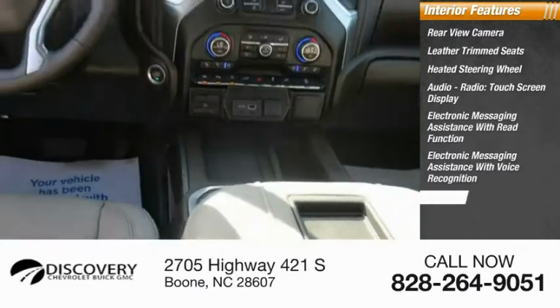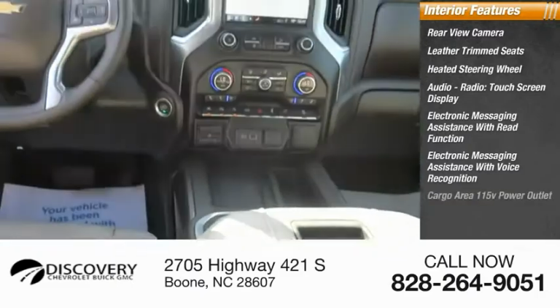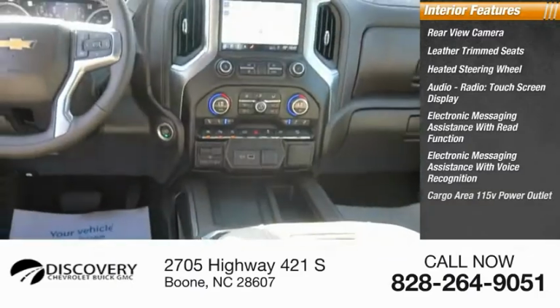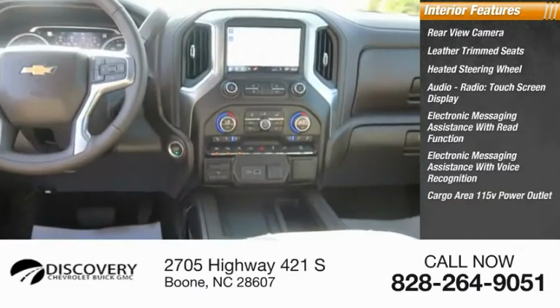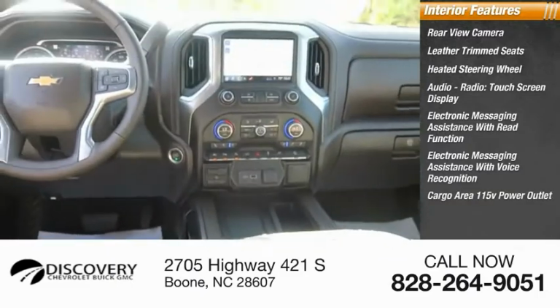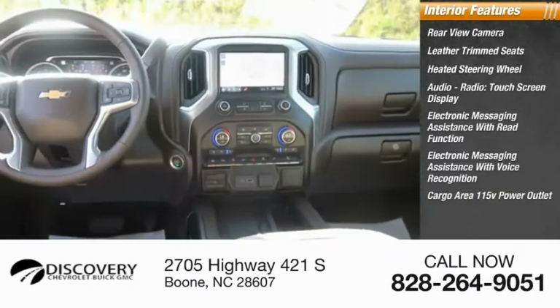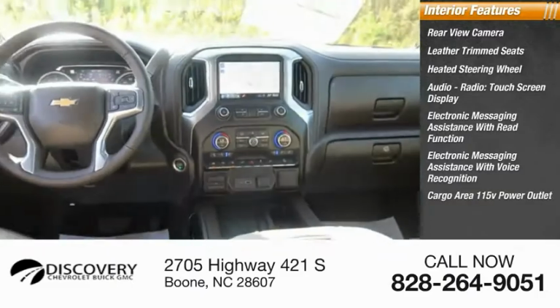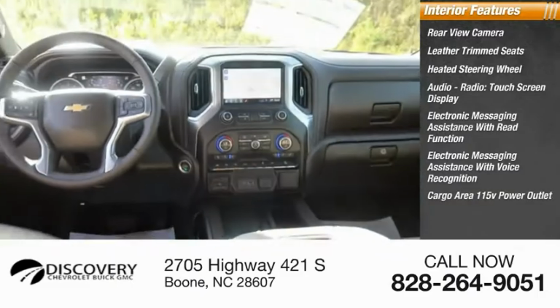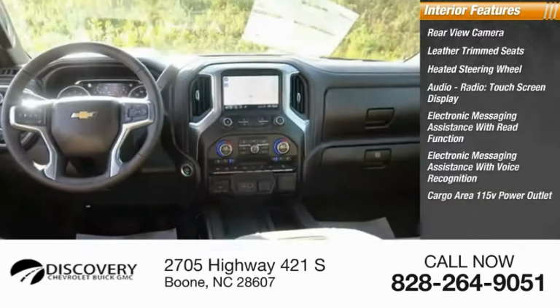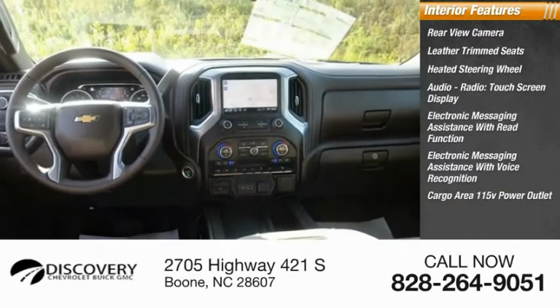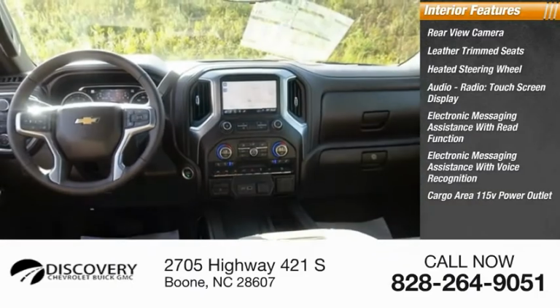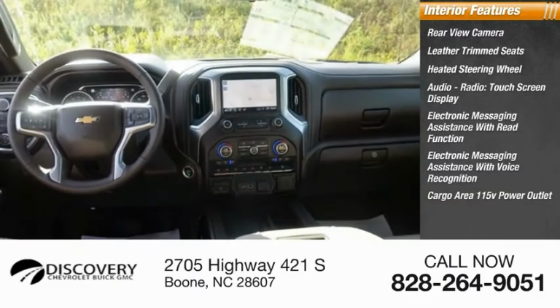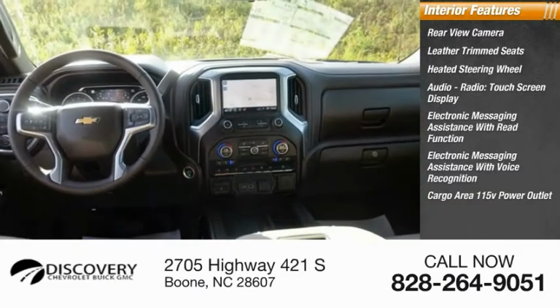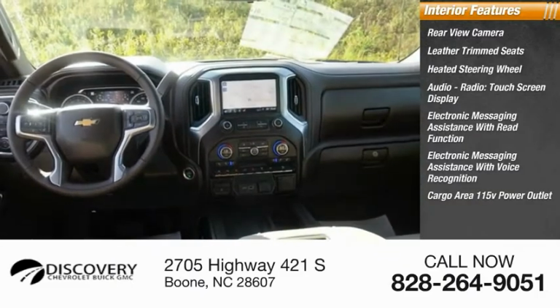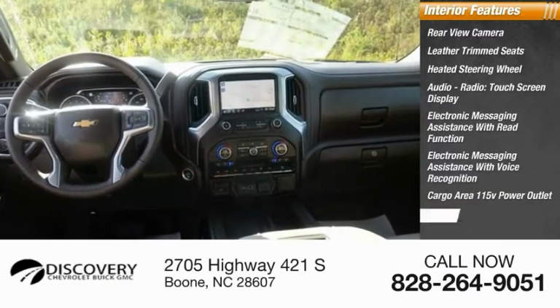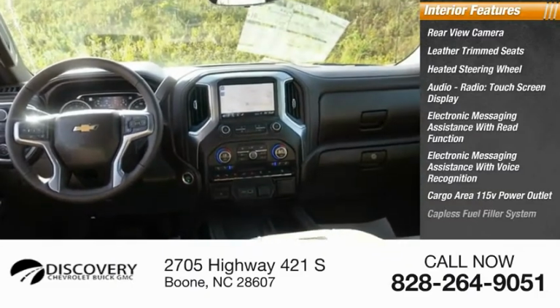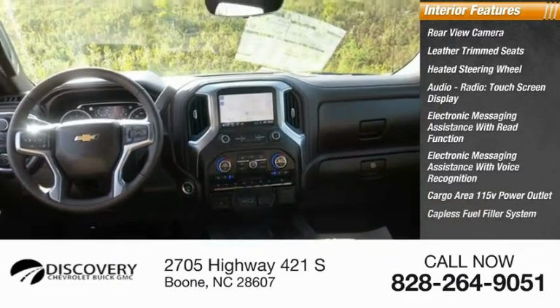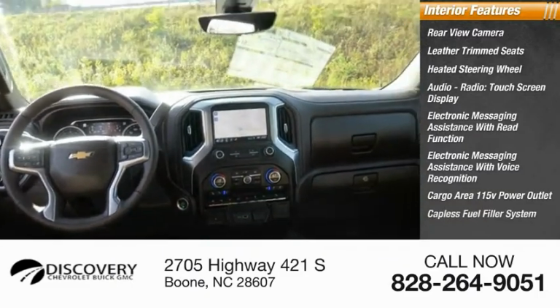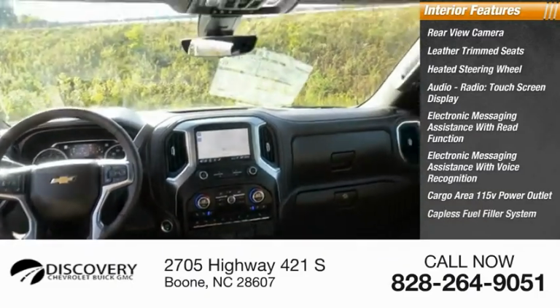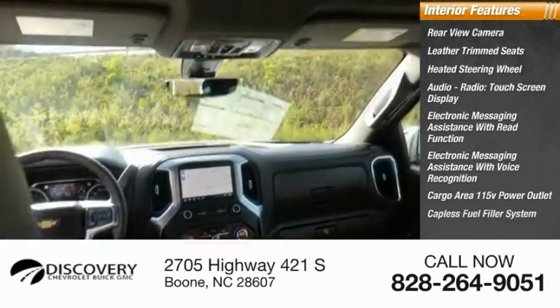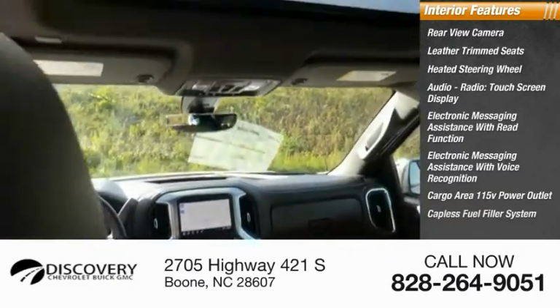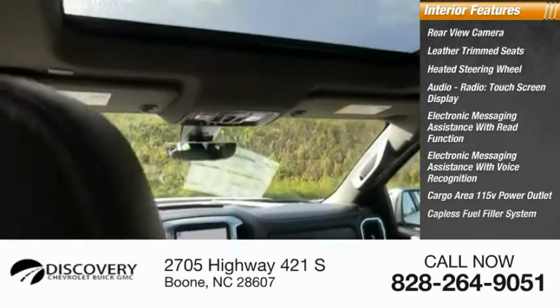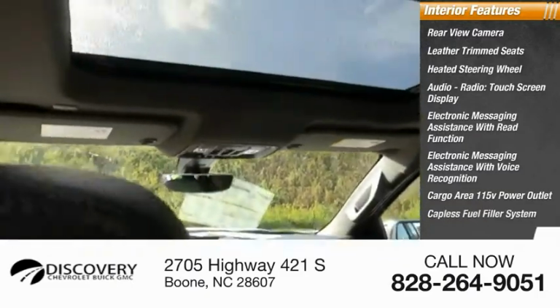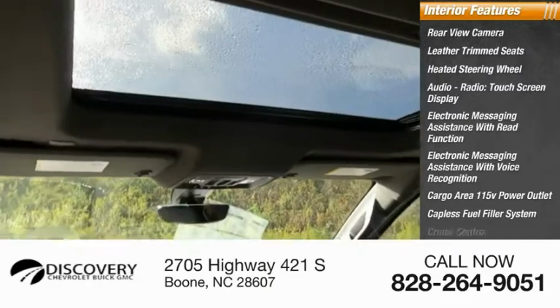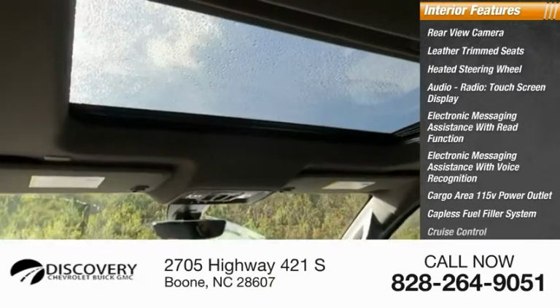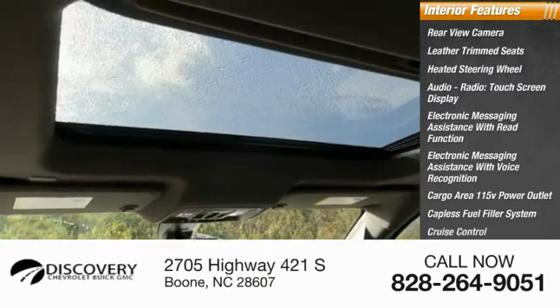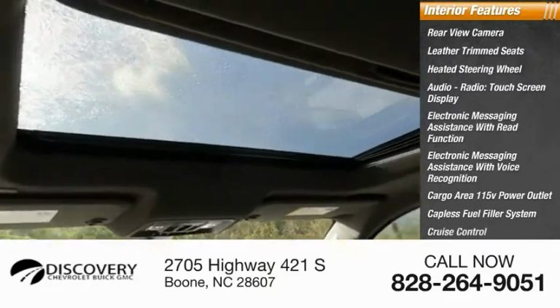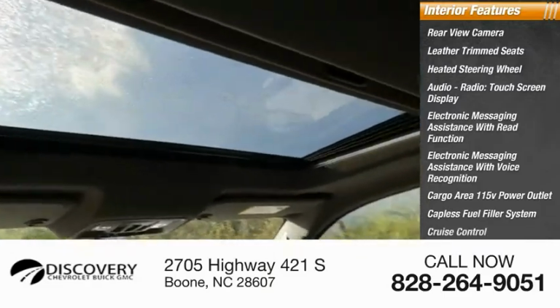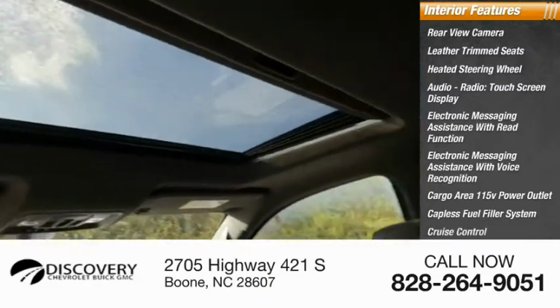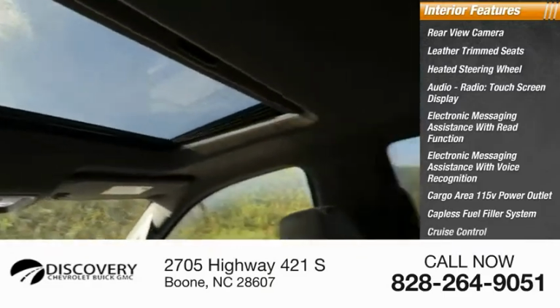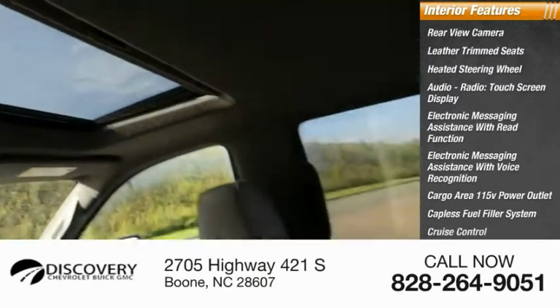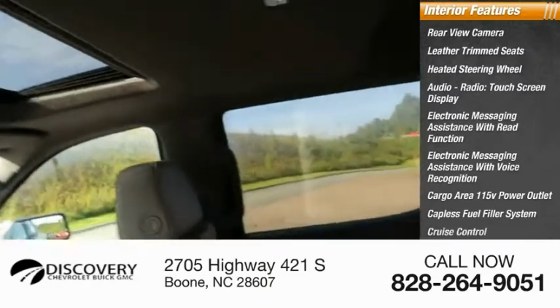Cargo area 115-volt power outlet, capless fuel filler system, cruise control, trip computer.